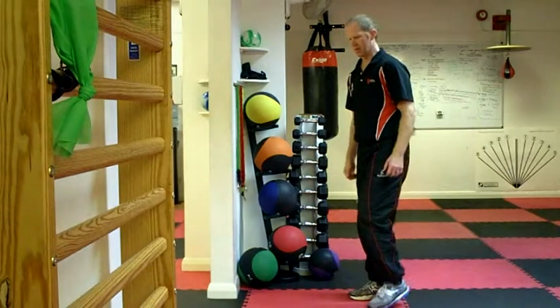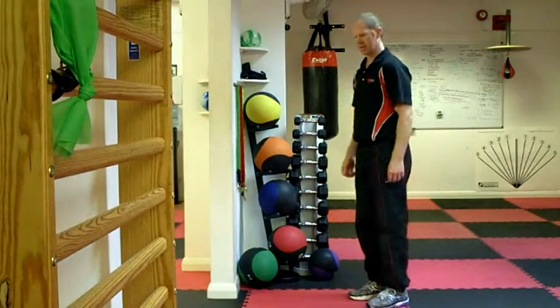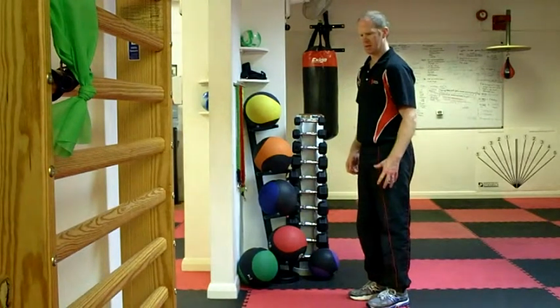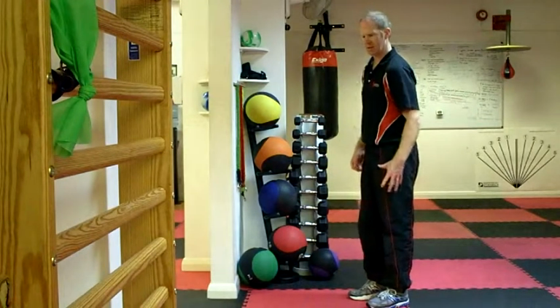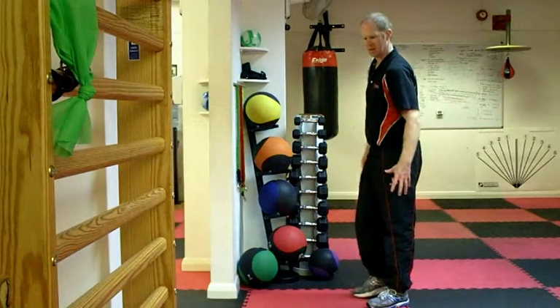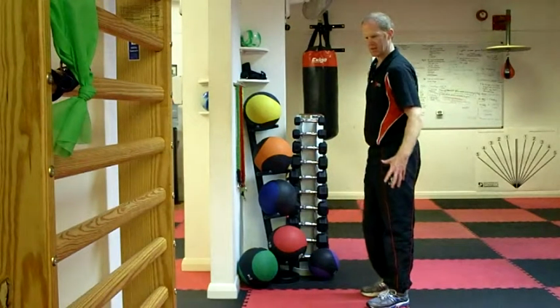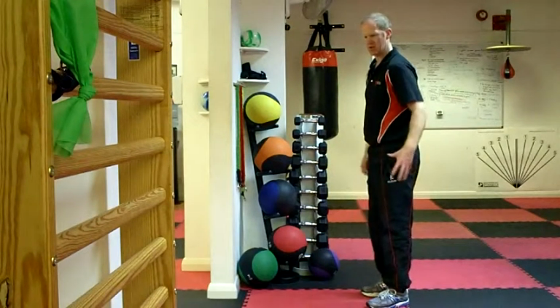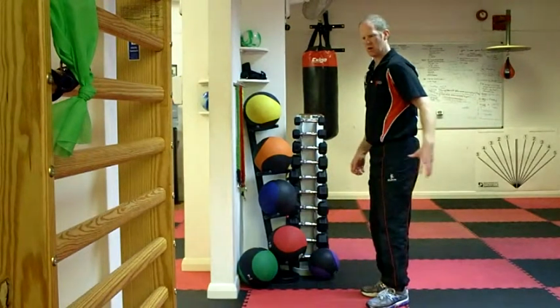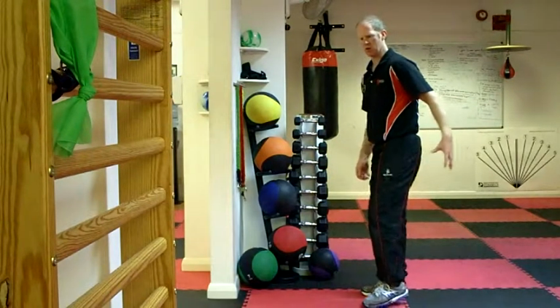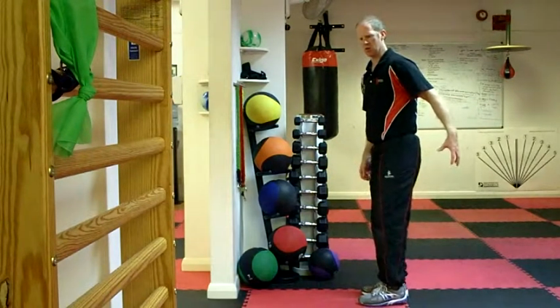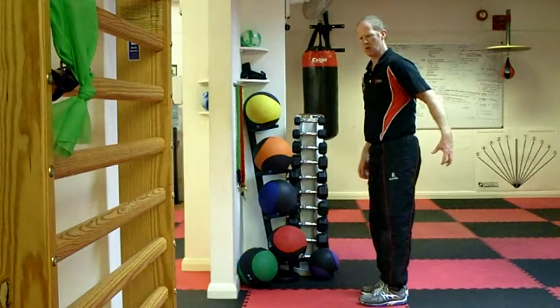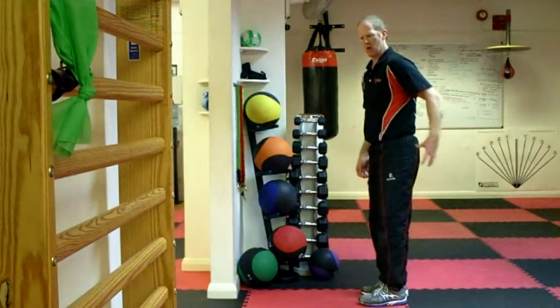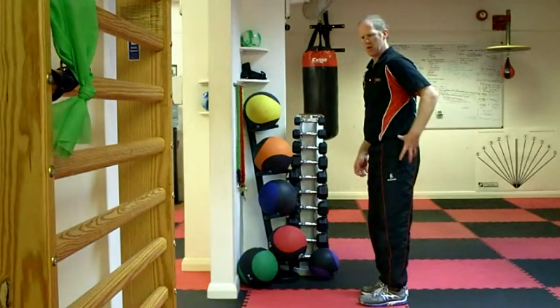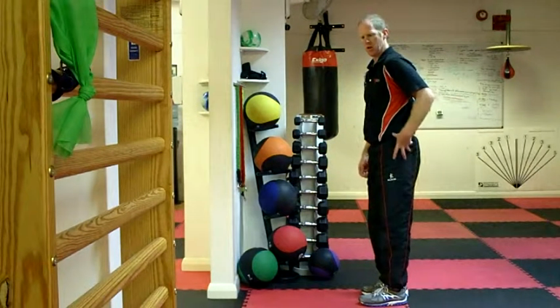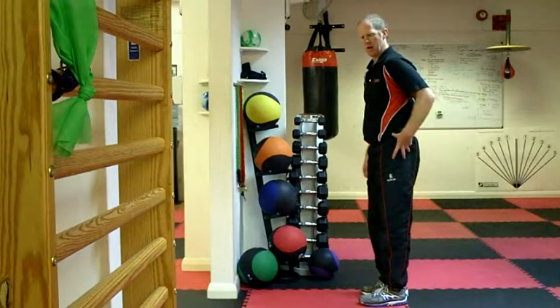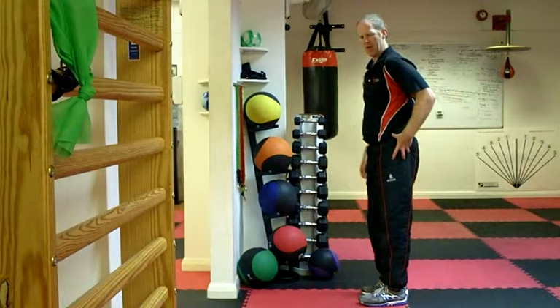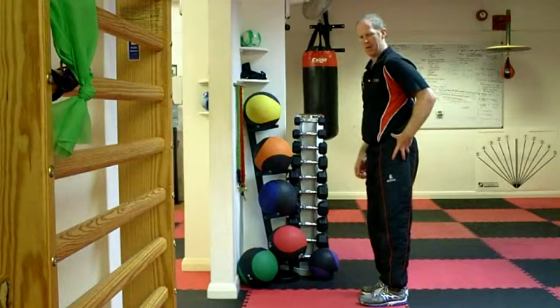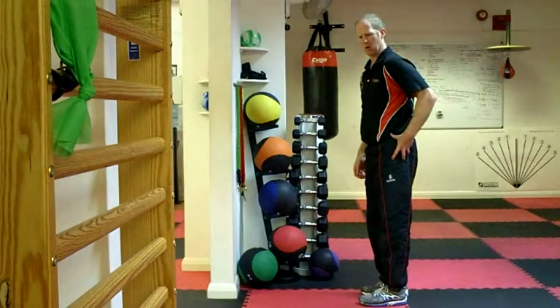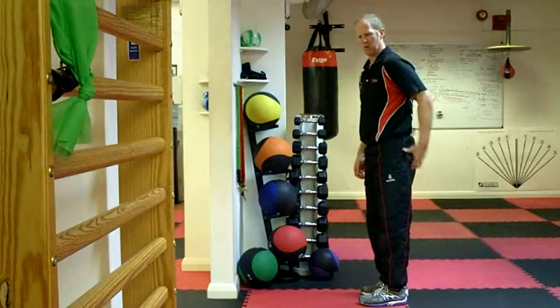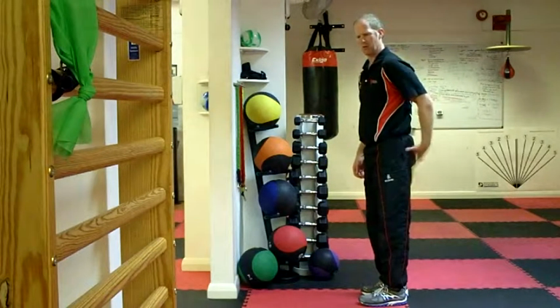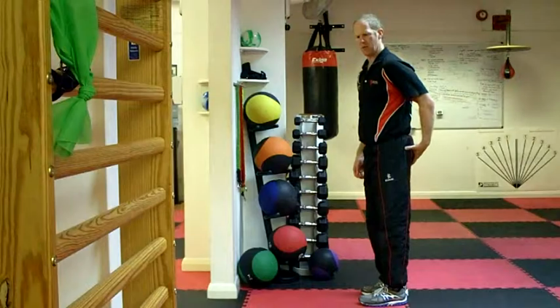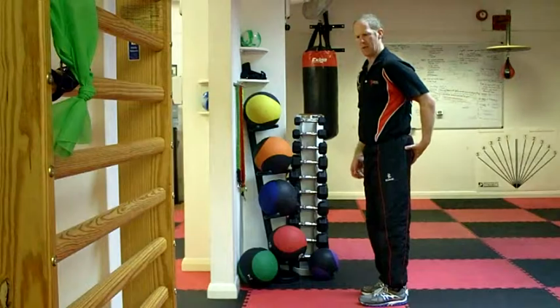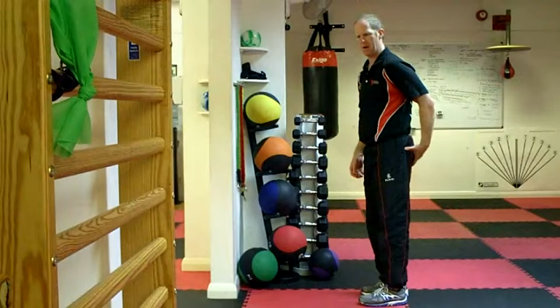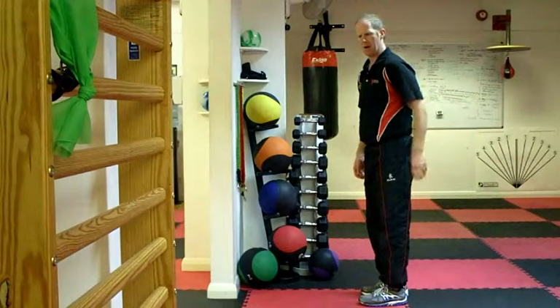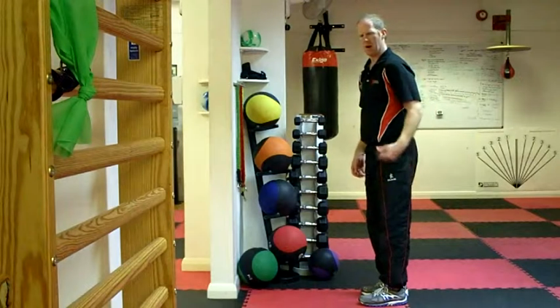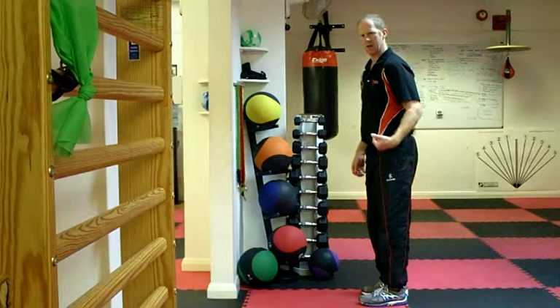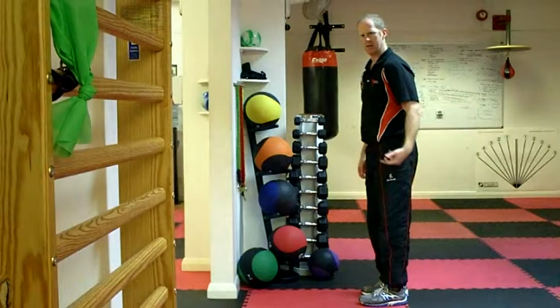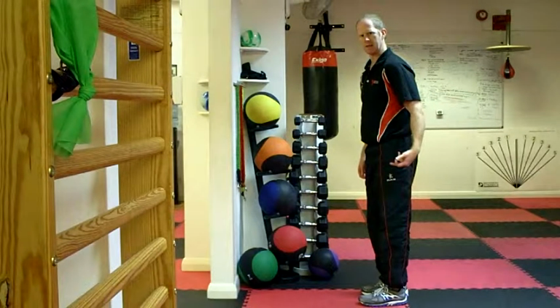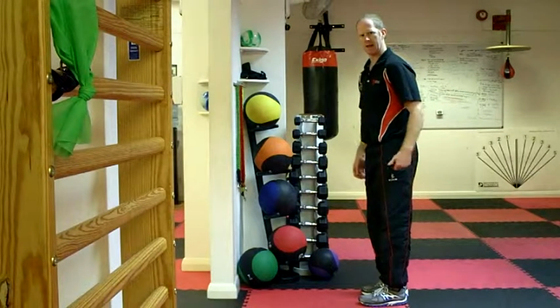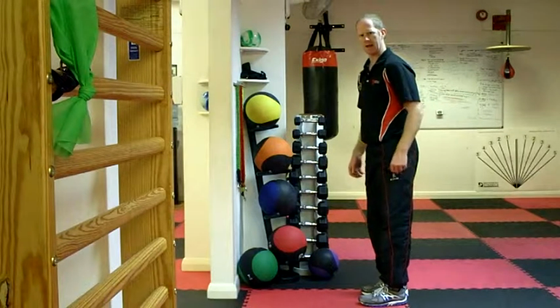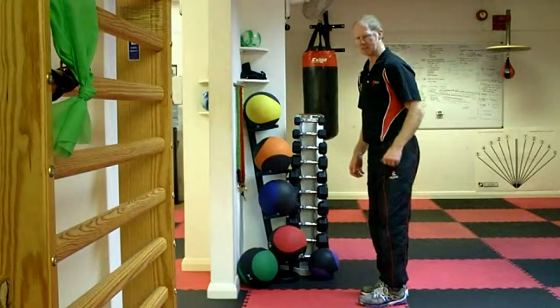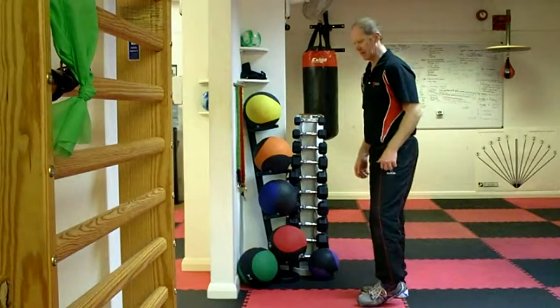On this exercise I'm going to teach you how to use your hip and be dominant through your hip in a single leg exercise.